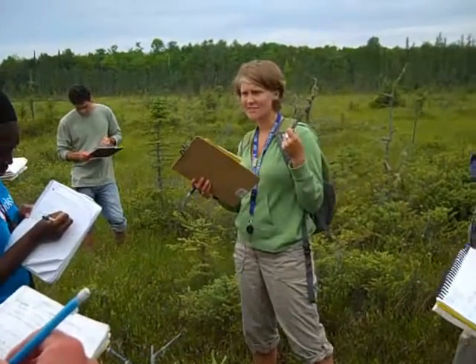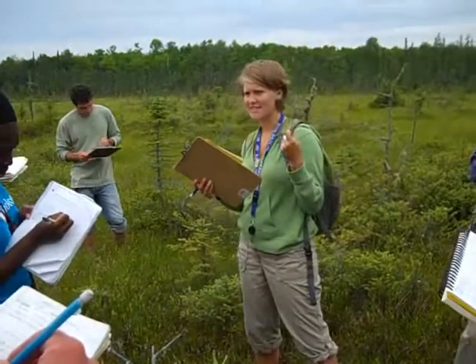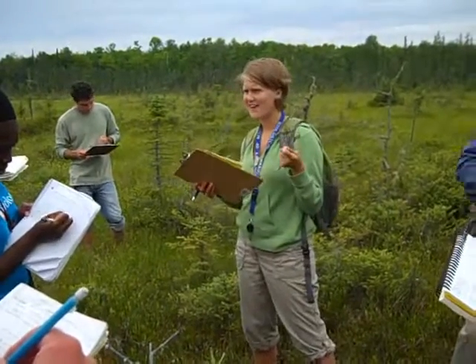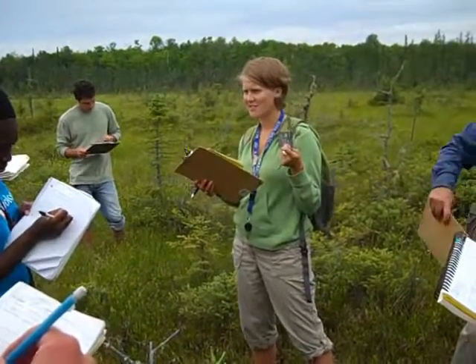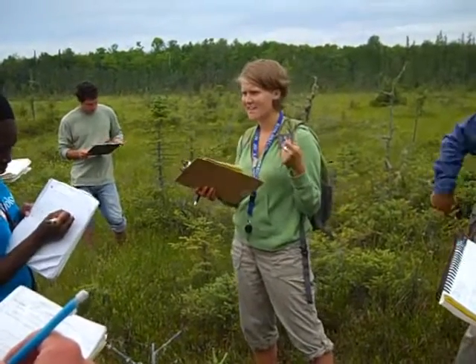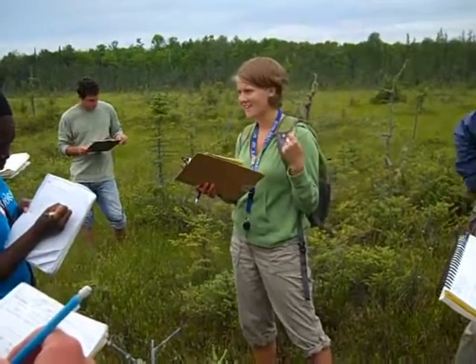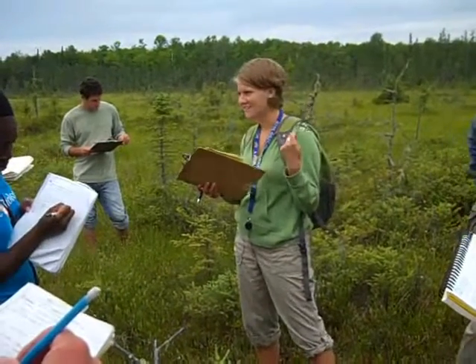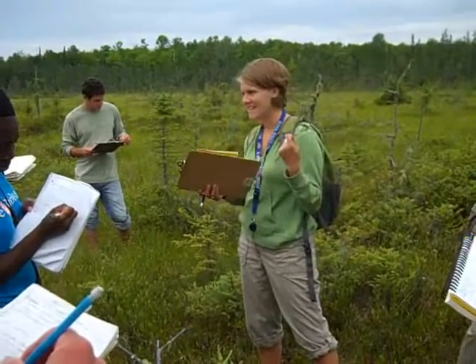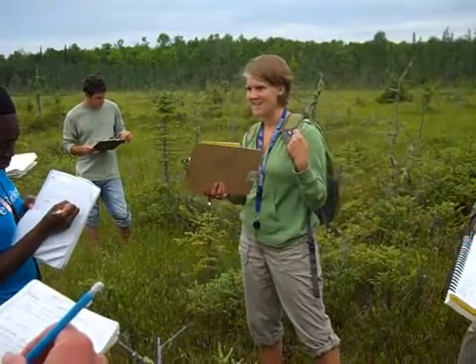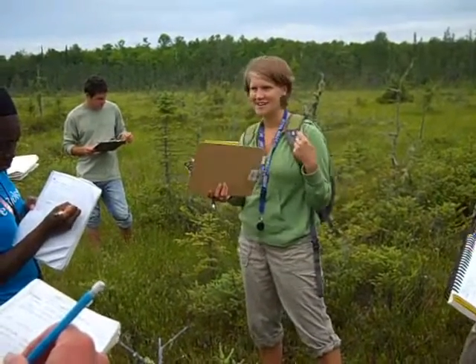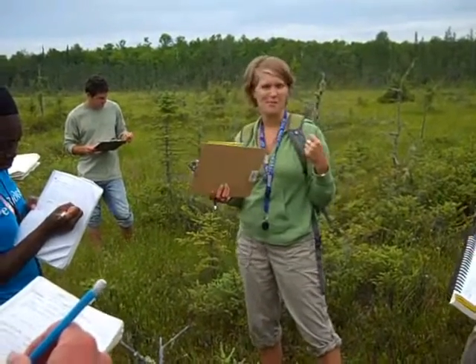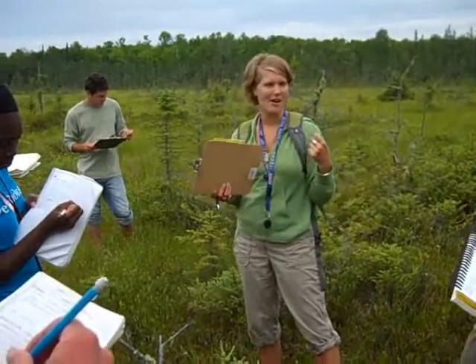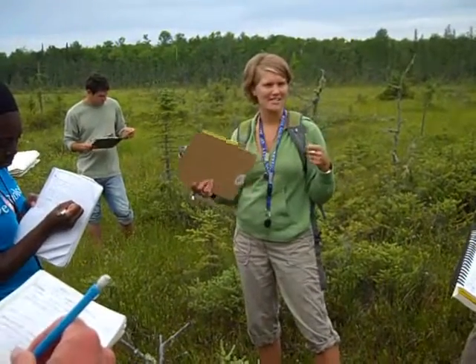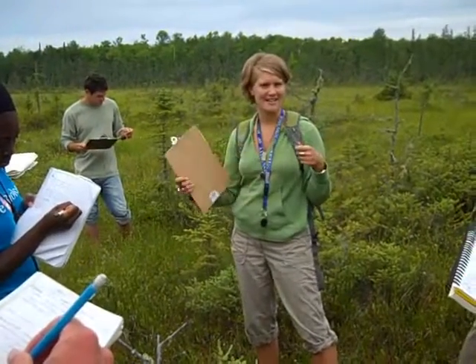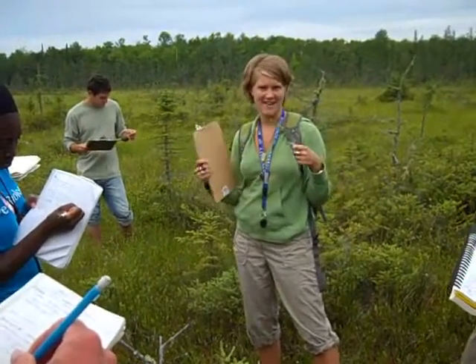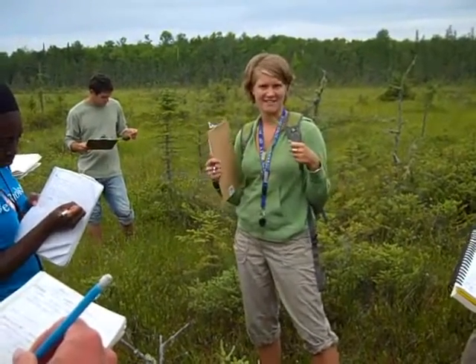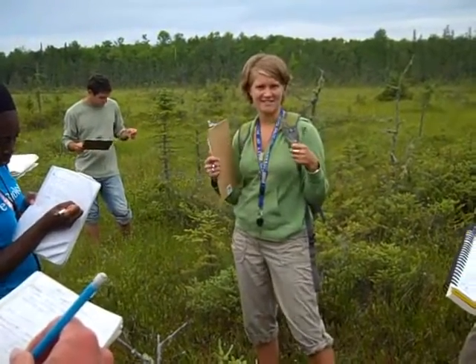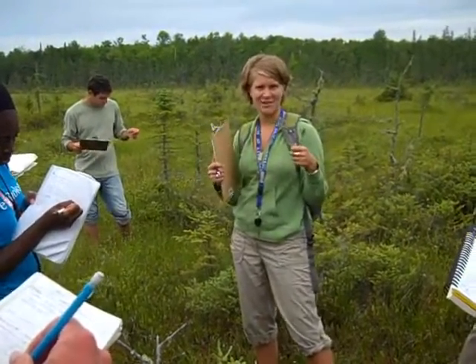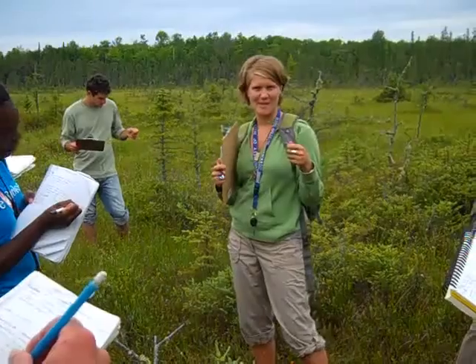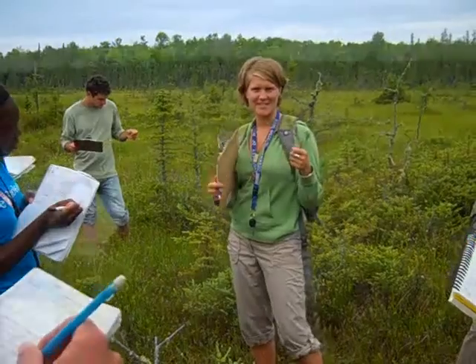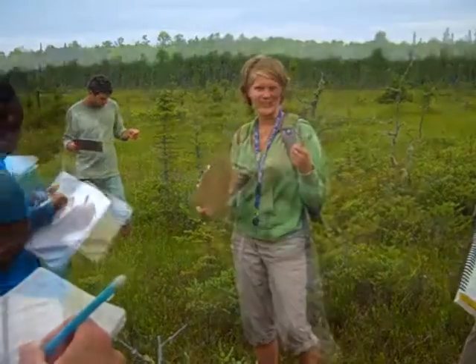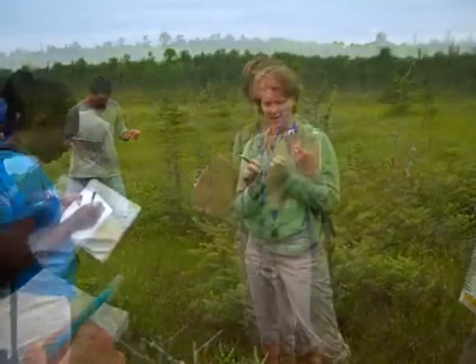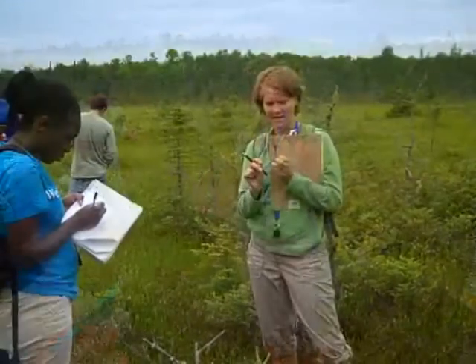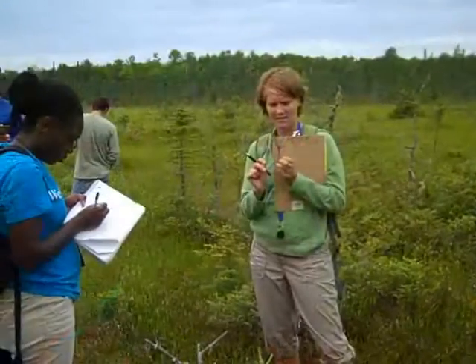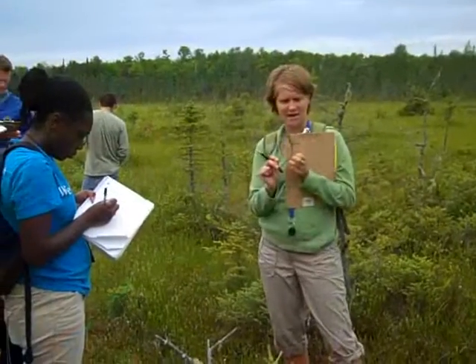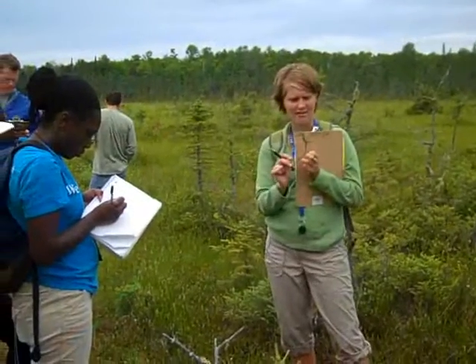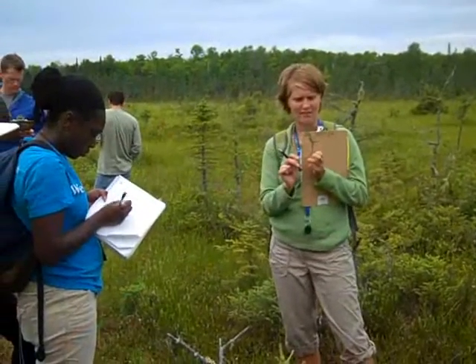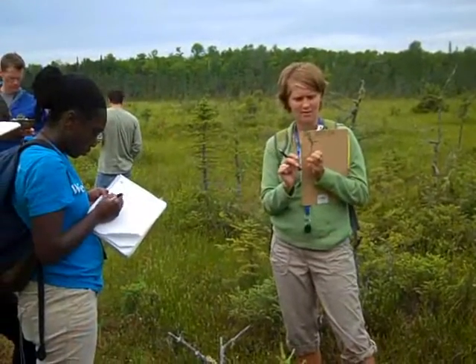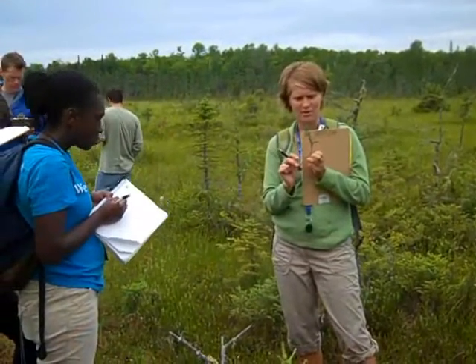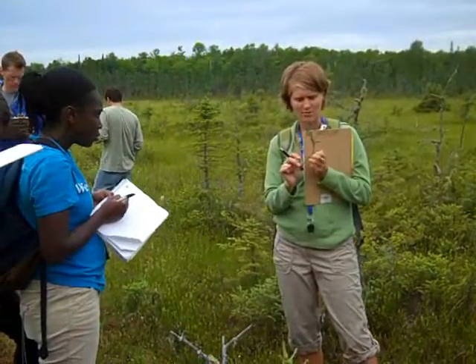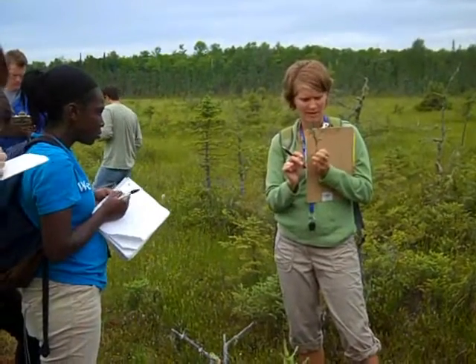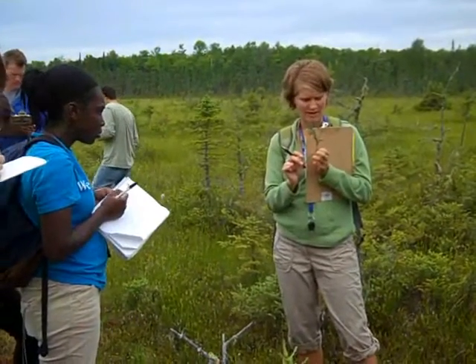Interesting factoid — it grows in bogs and fens. And I think it's the five carpels.